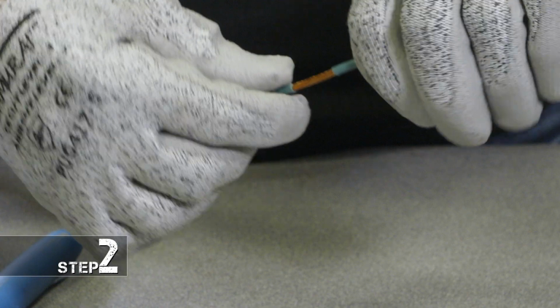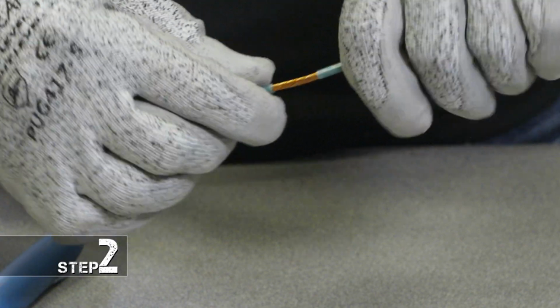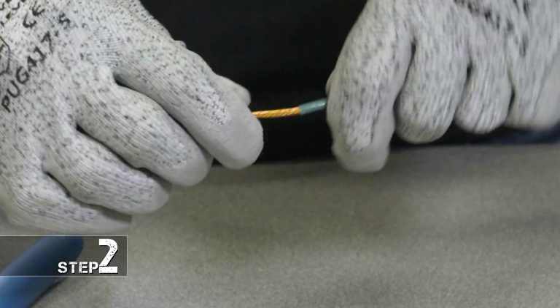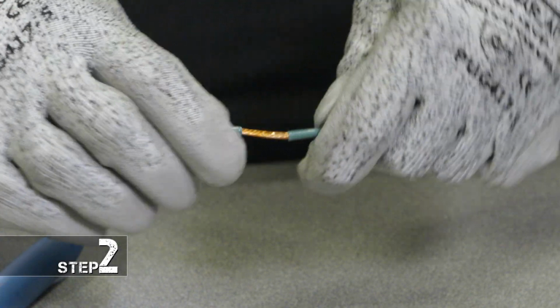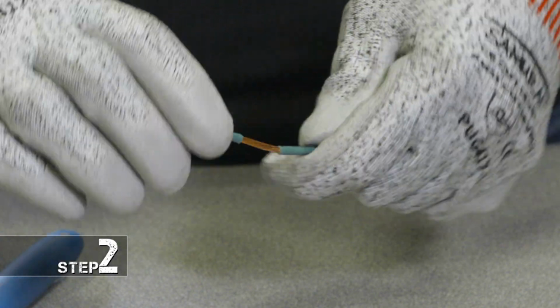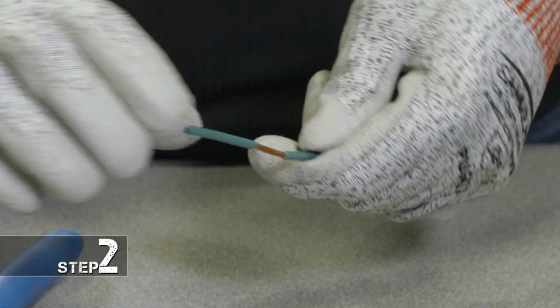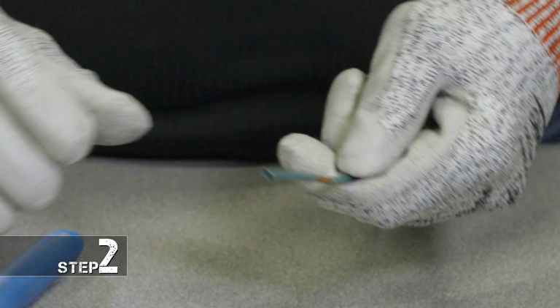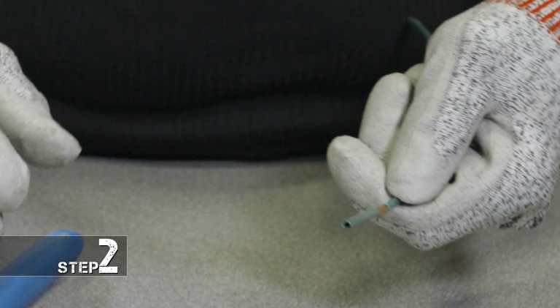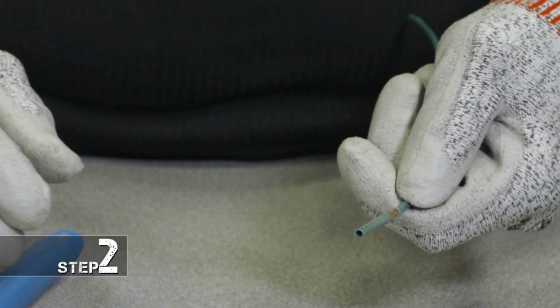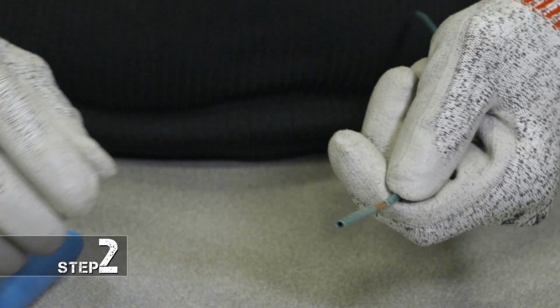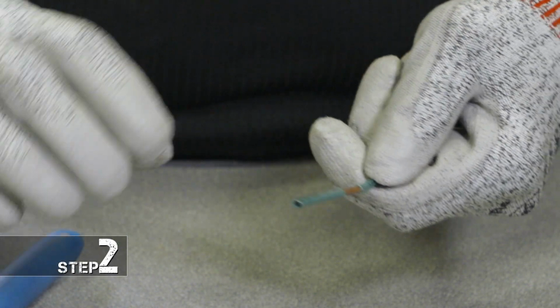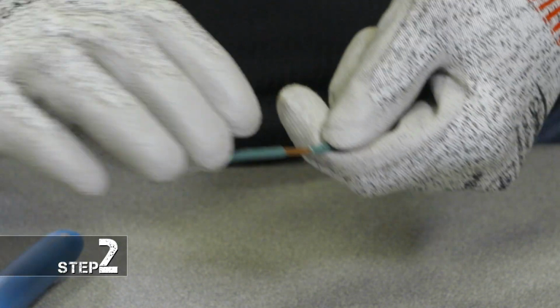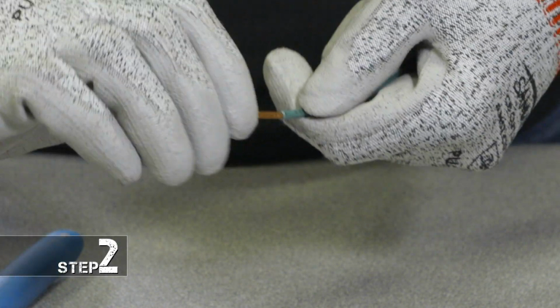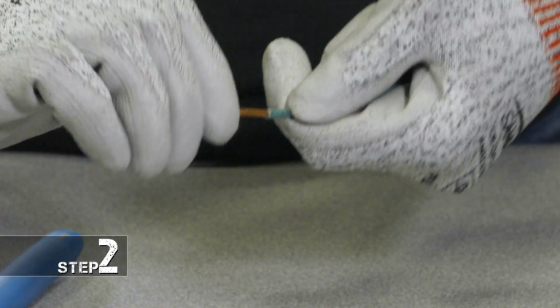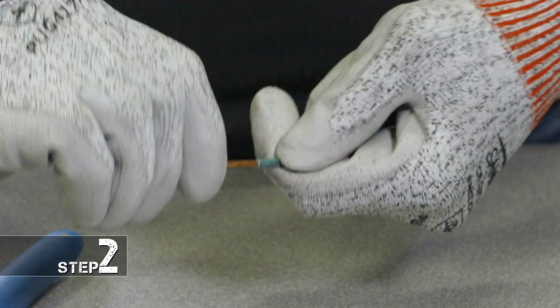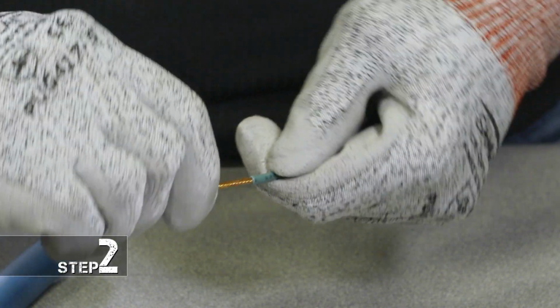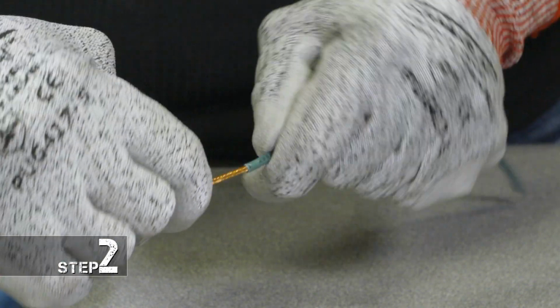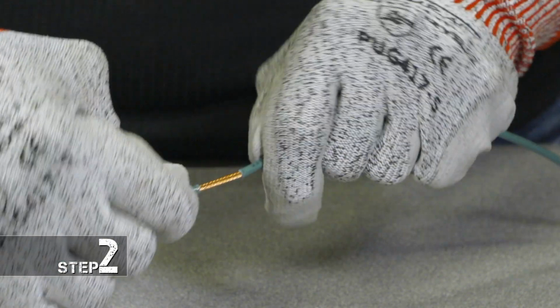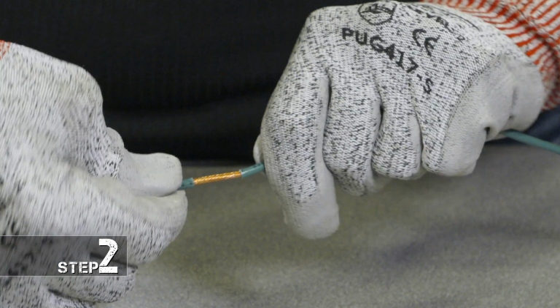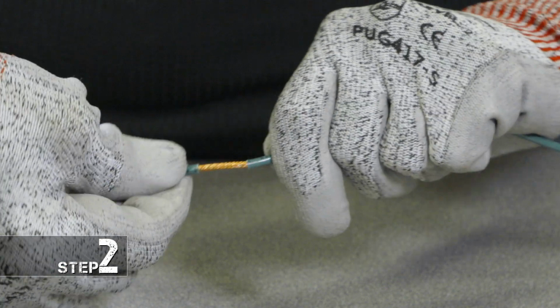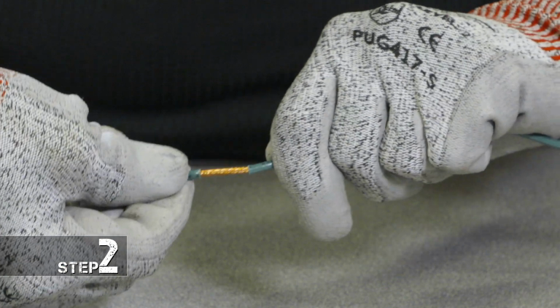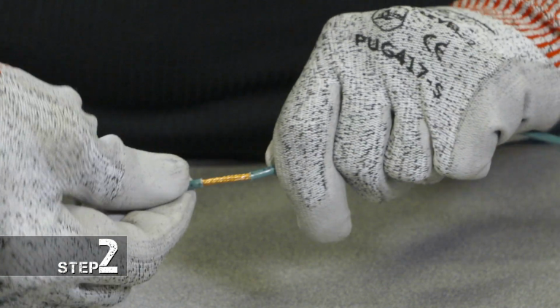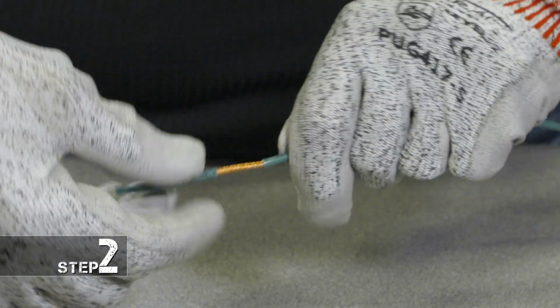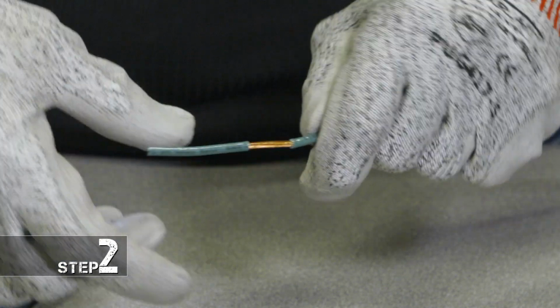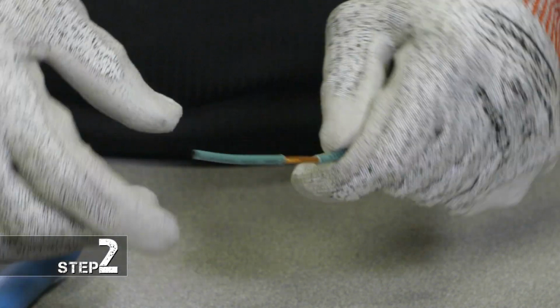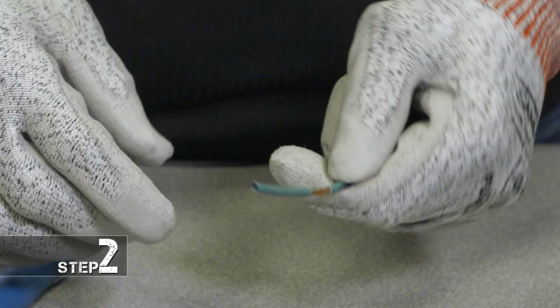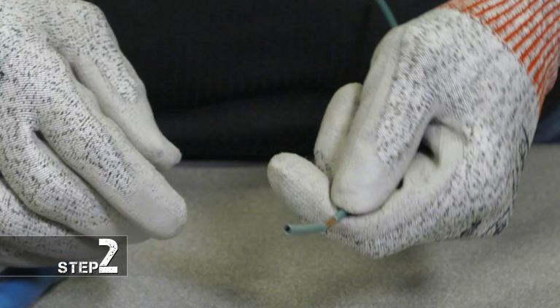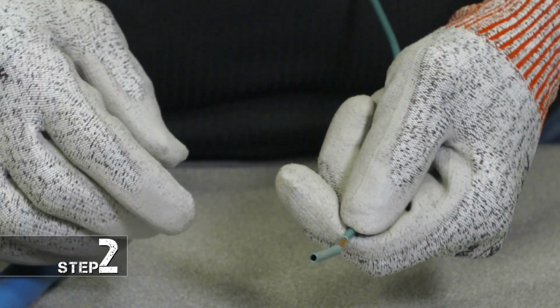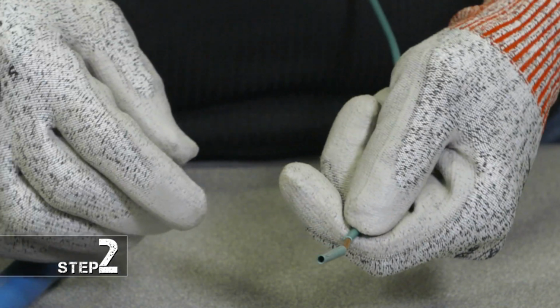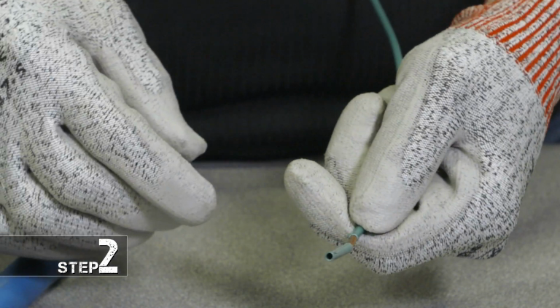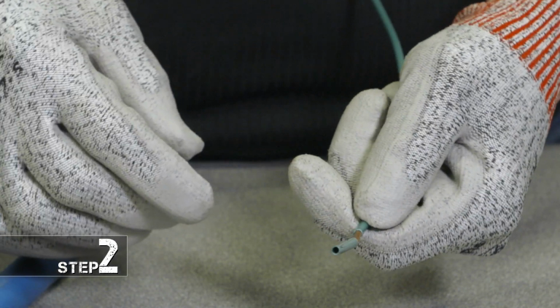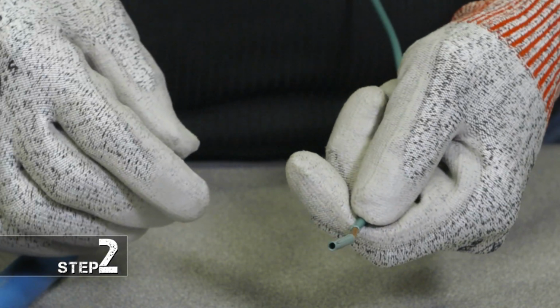Second step, you're going to take the wire that you just stripped and you're going to twist it counterclockwise to tighten the wires.